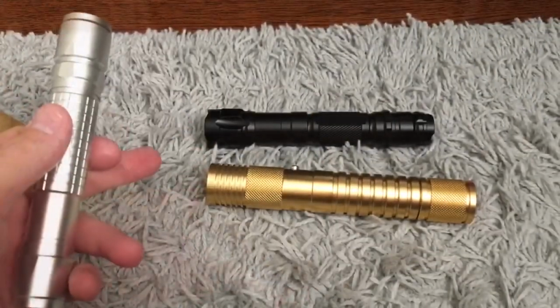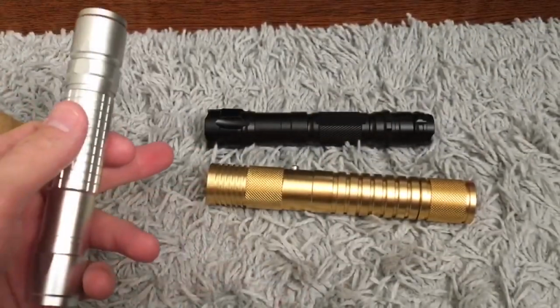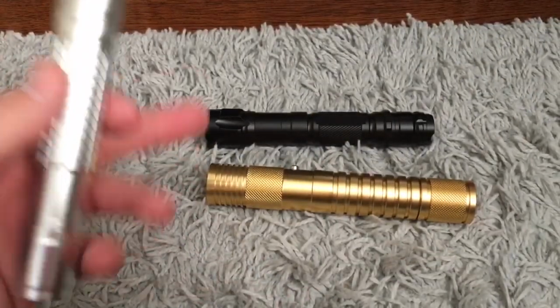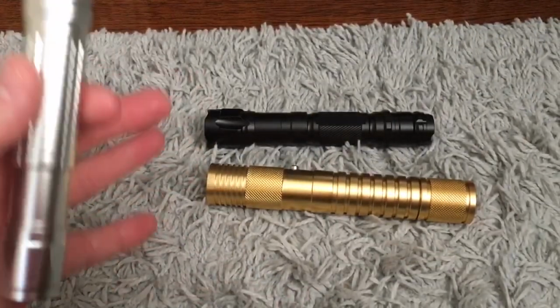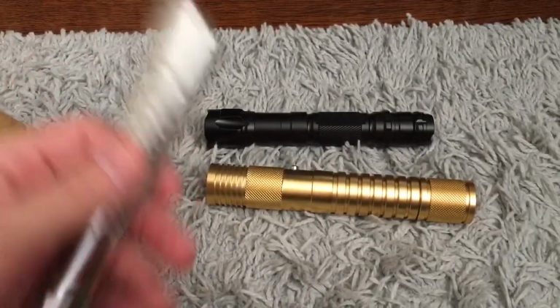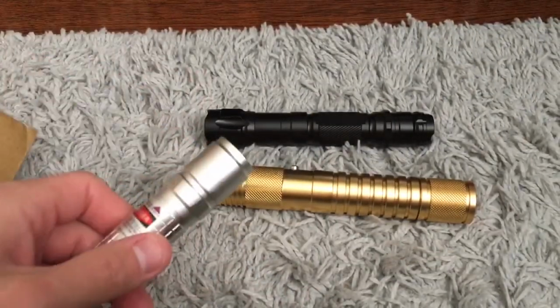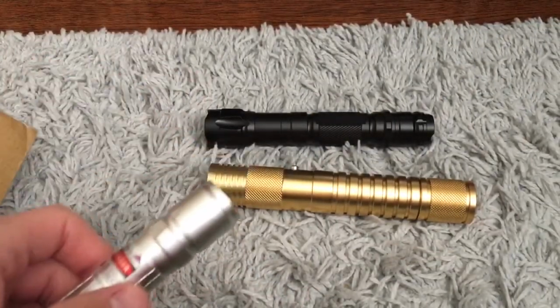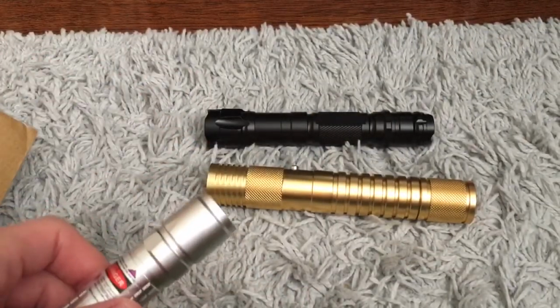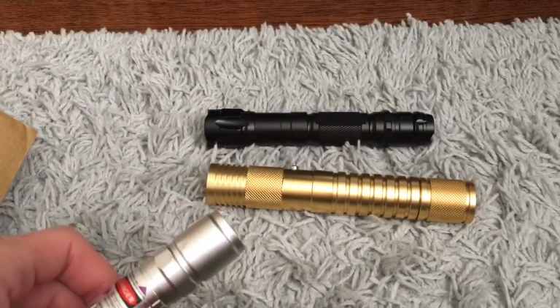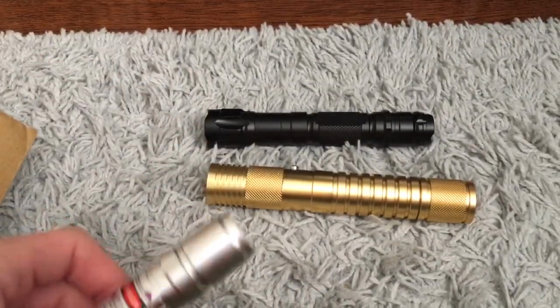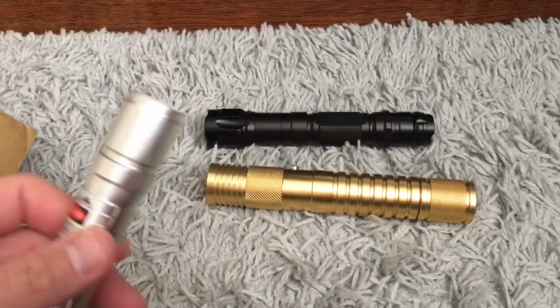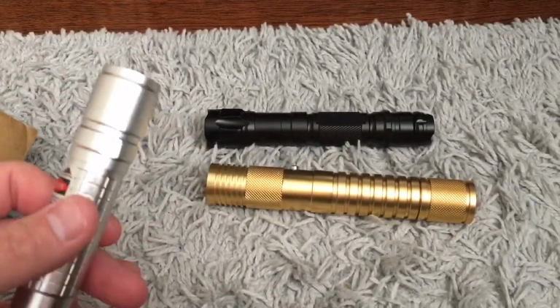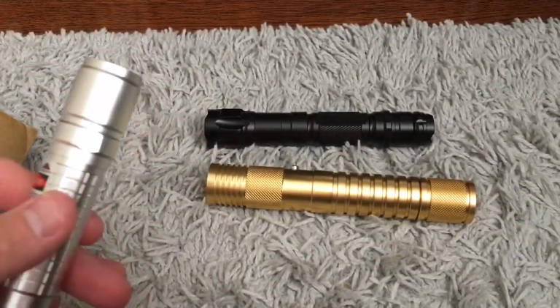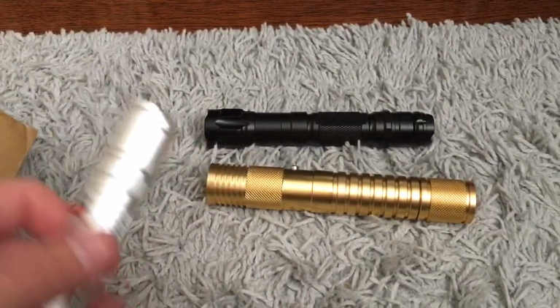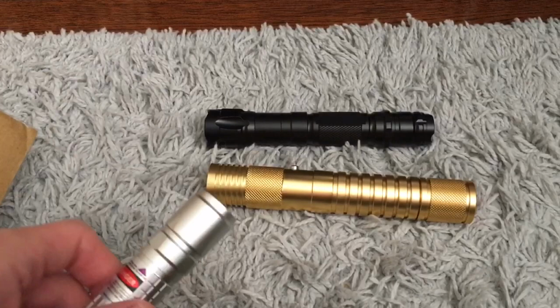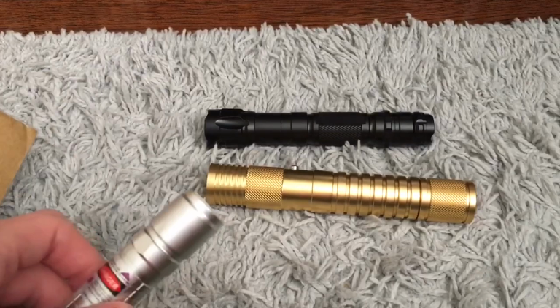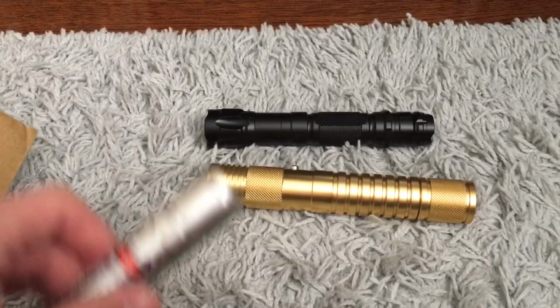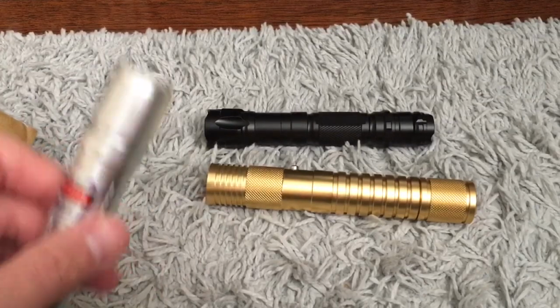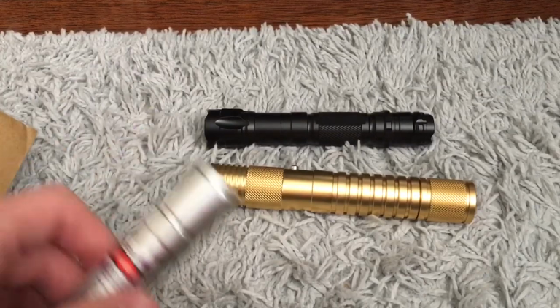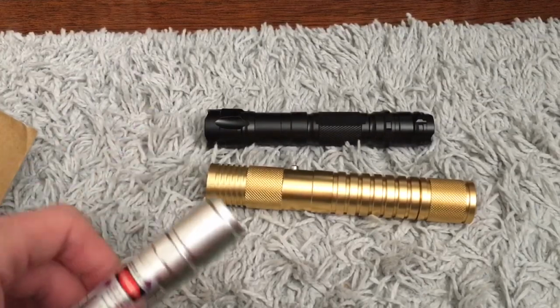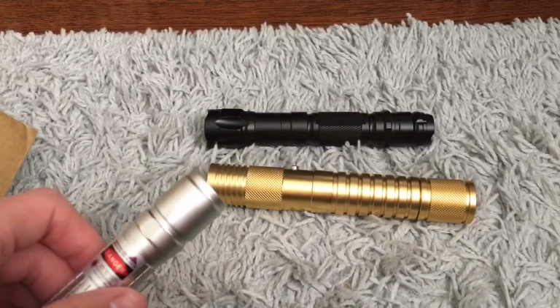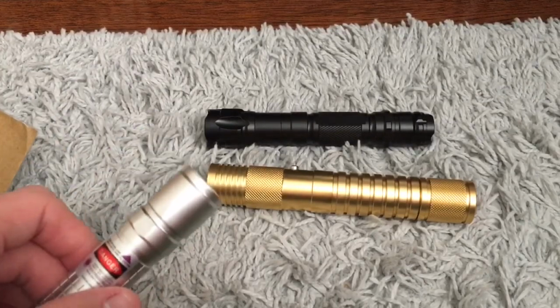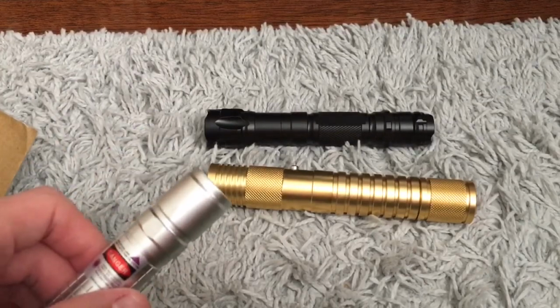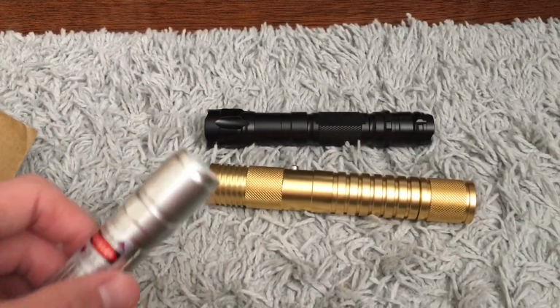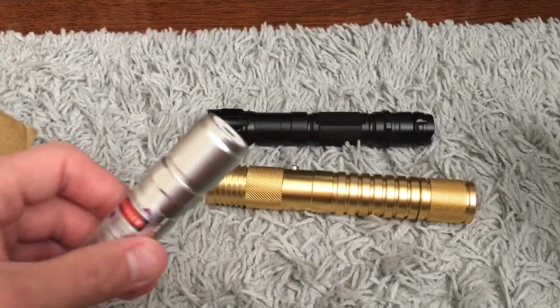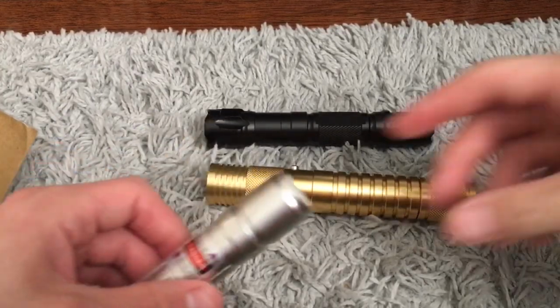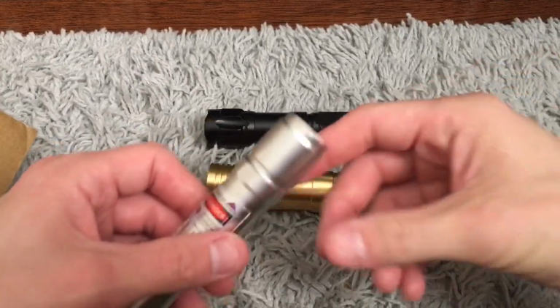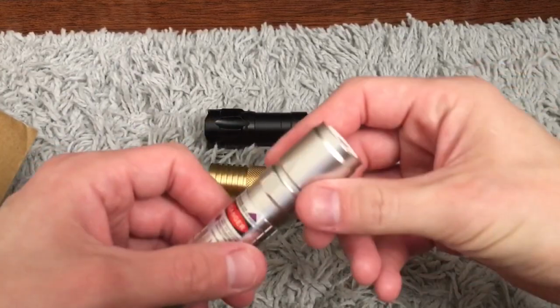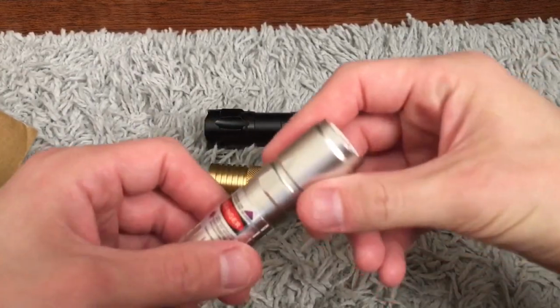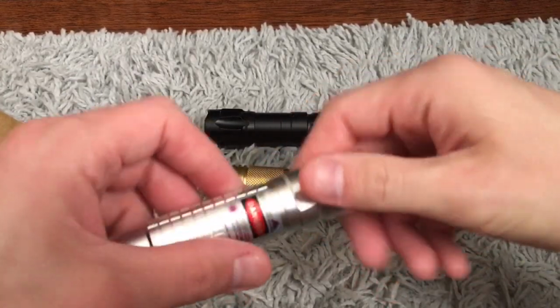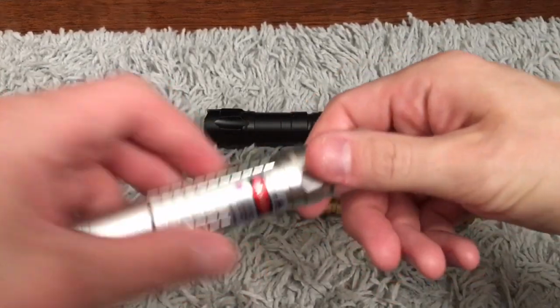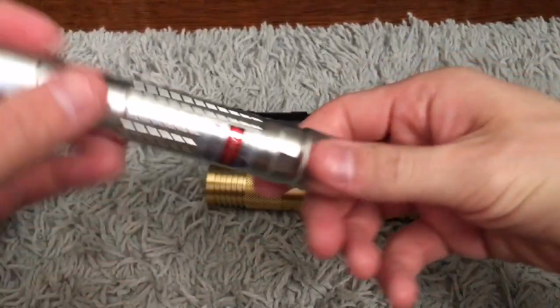The black one is not focusable — did not mention that in the last video, but the black one is definitely not focusable. However, this one is.